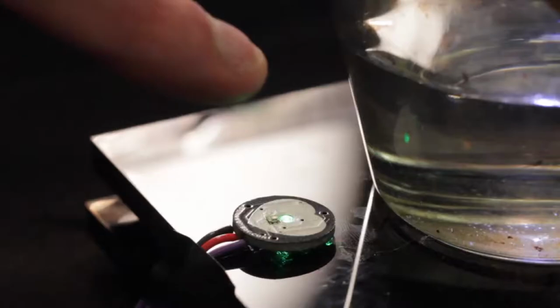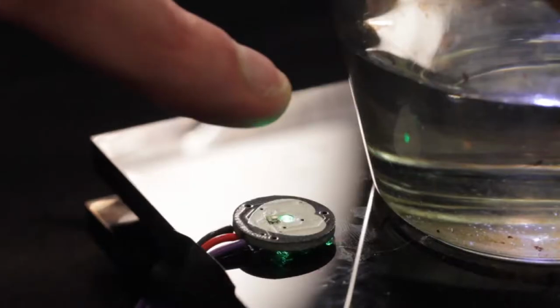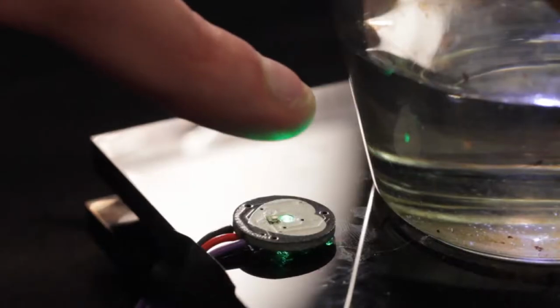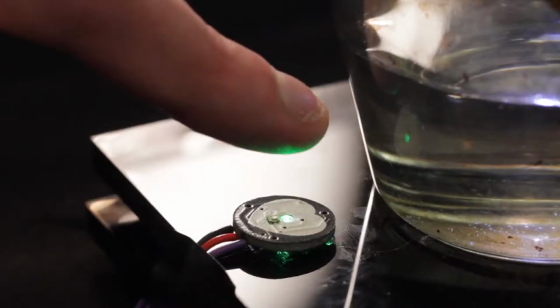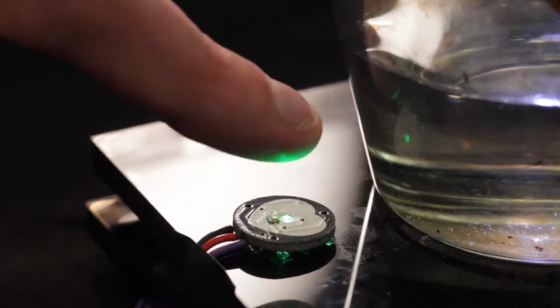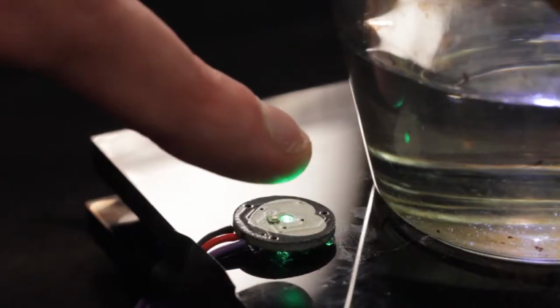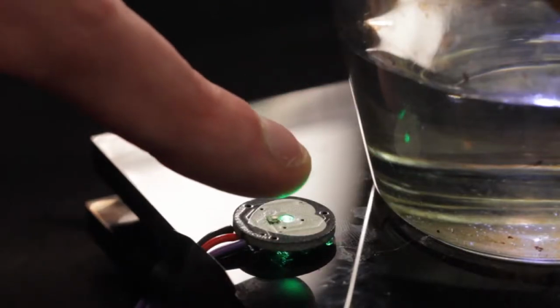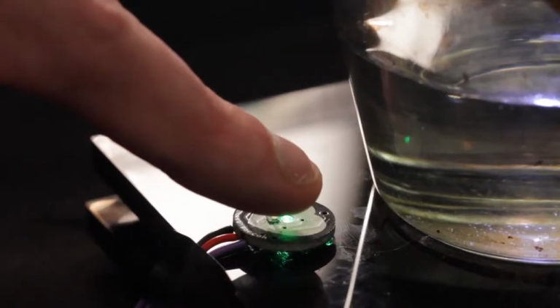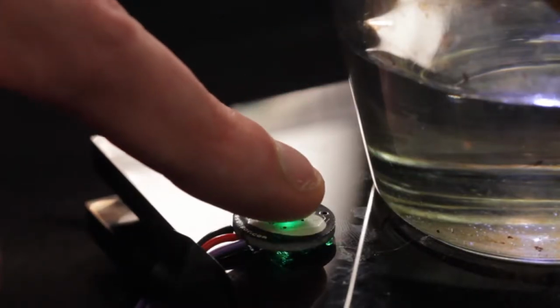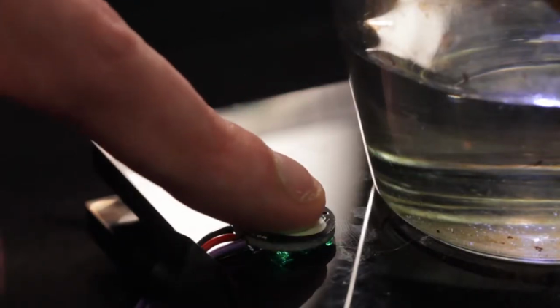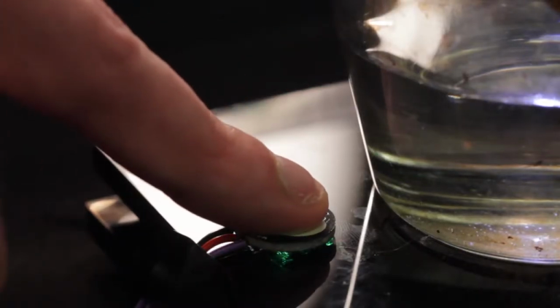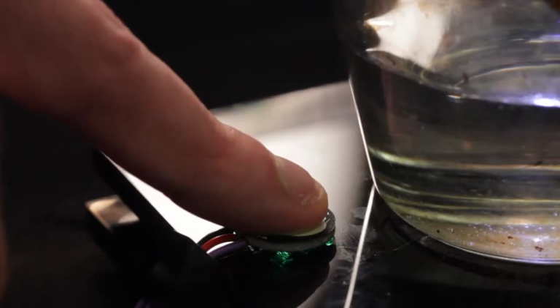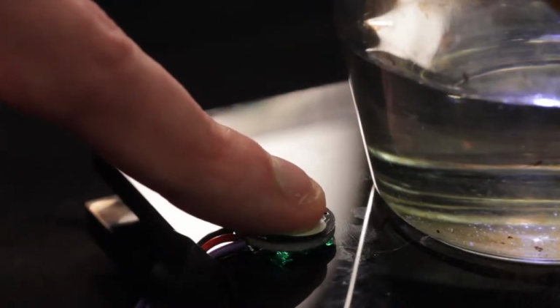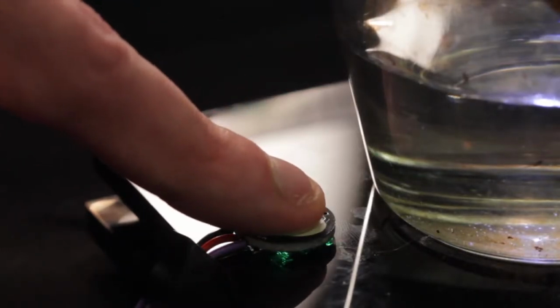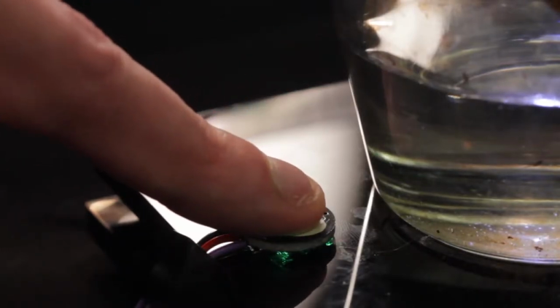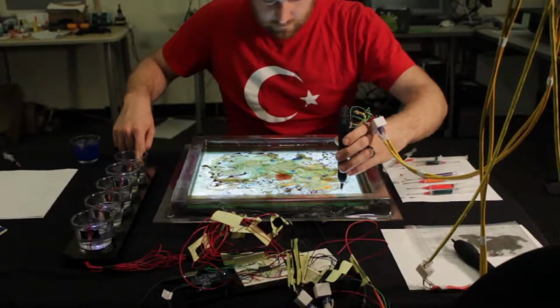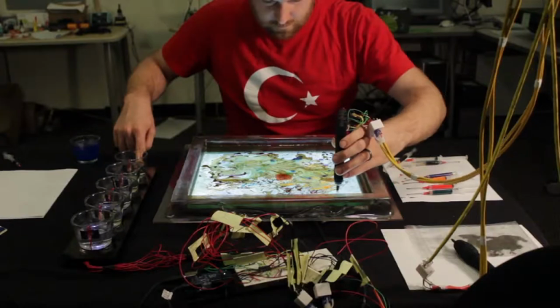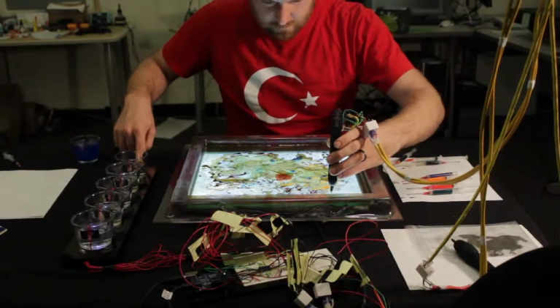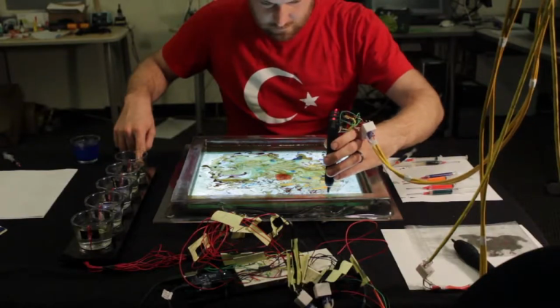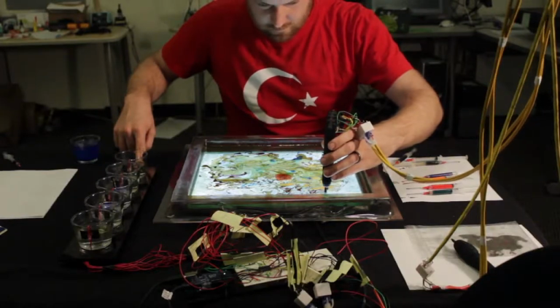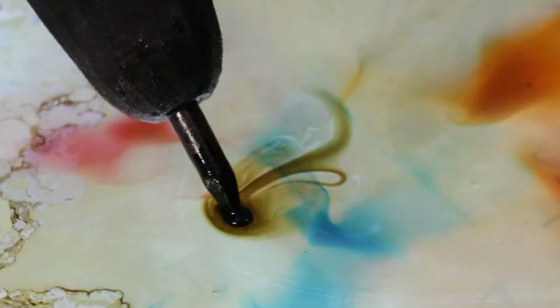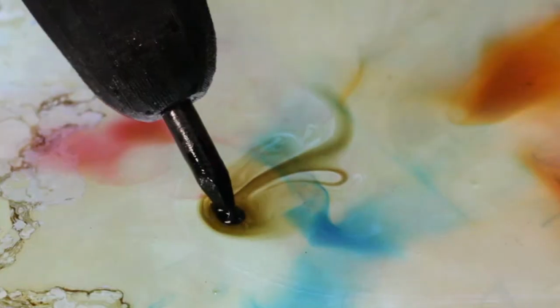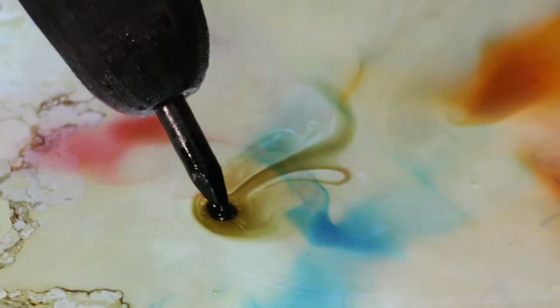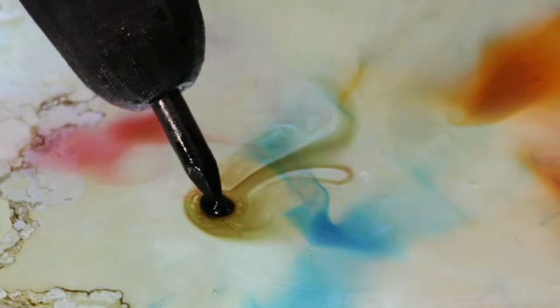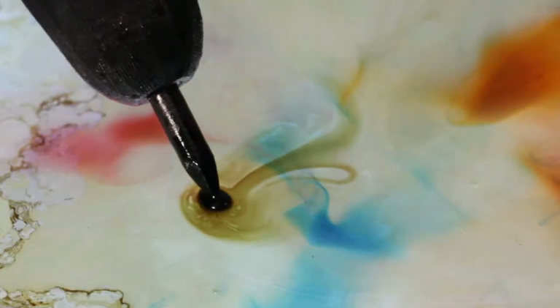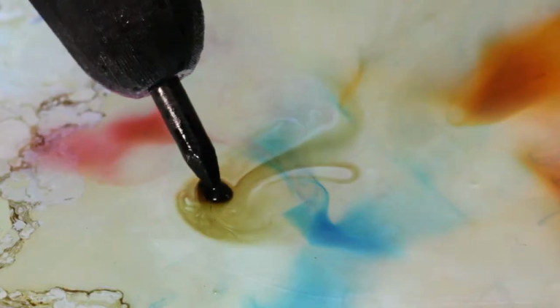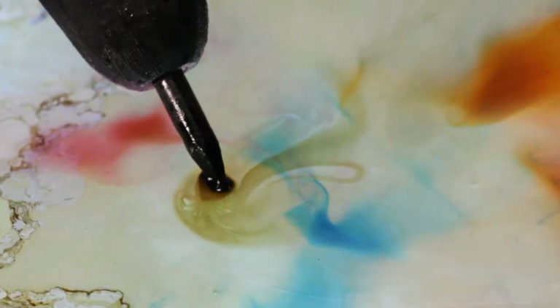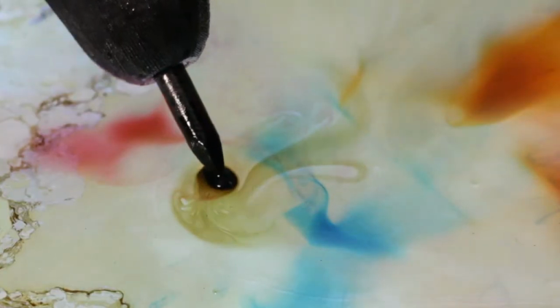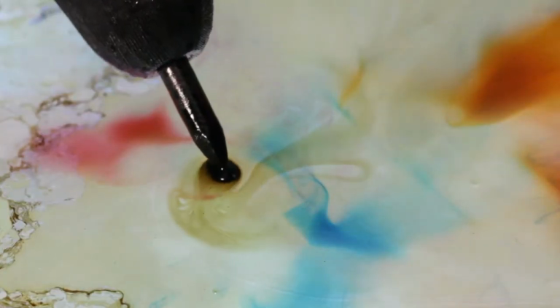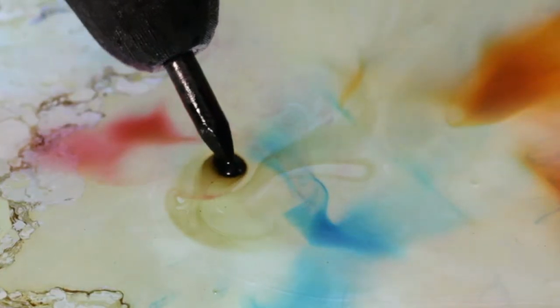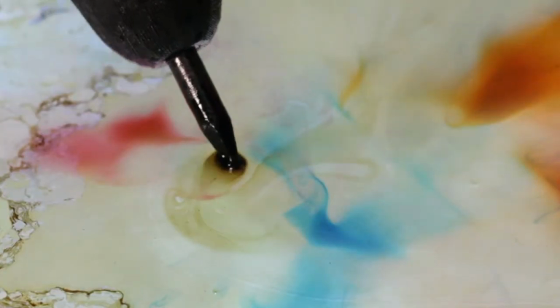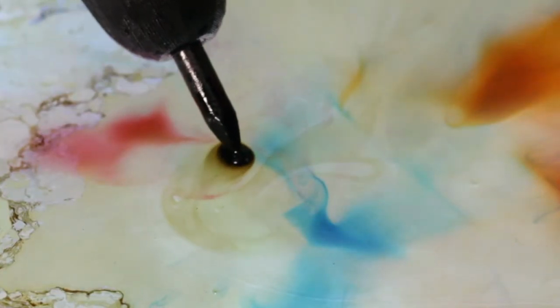We also included a pulse sensor which can map the movement of the ferrofluid to the beating of your own heart.